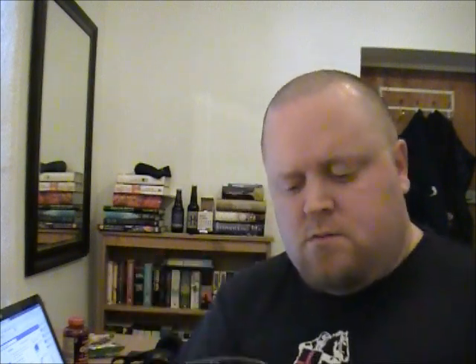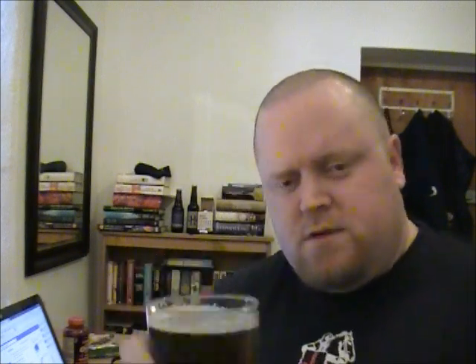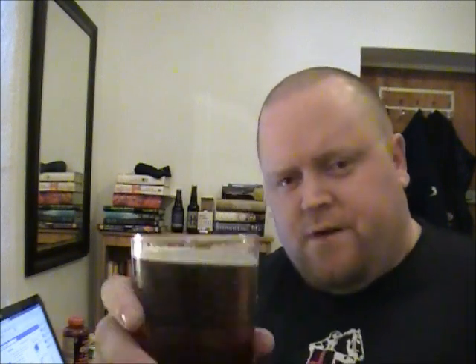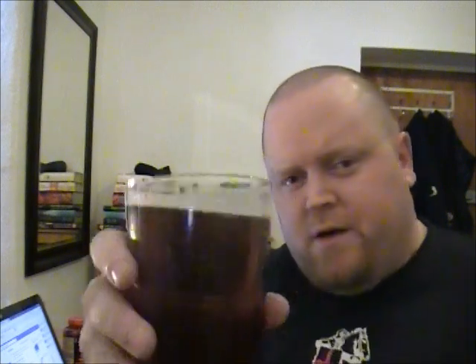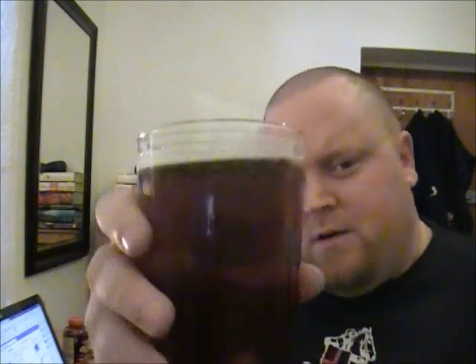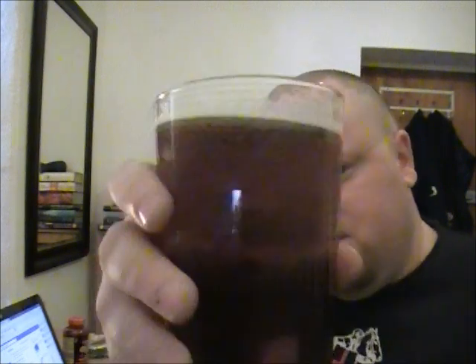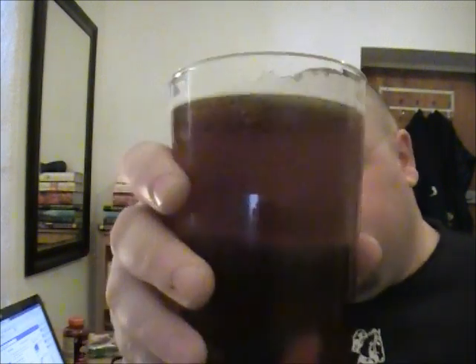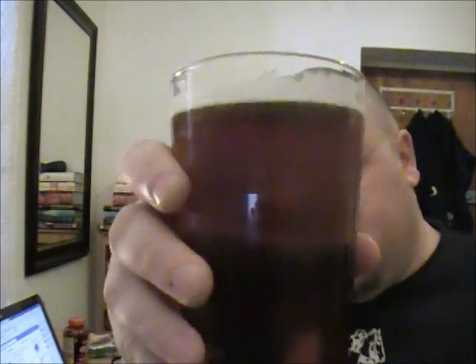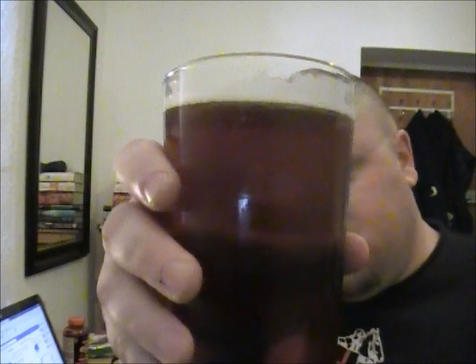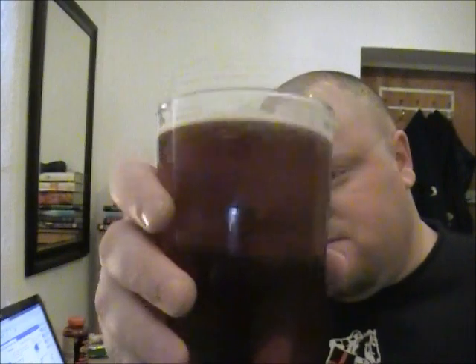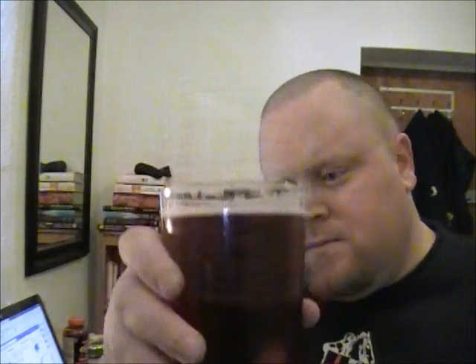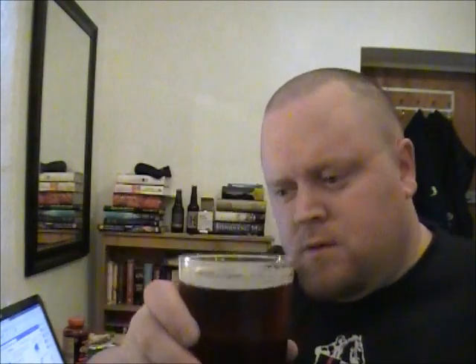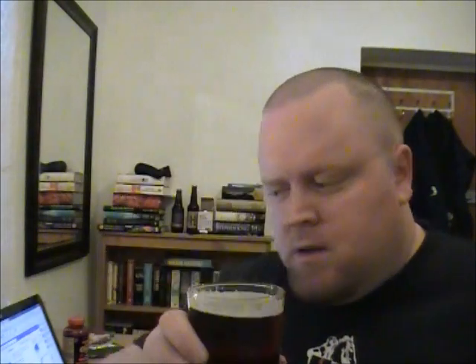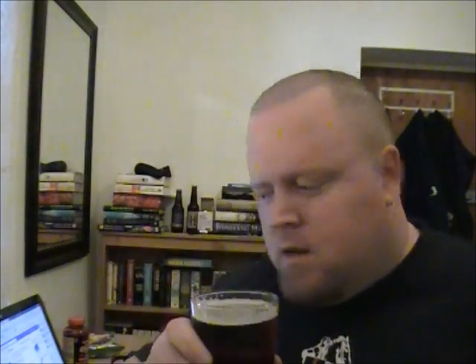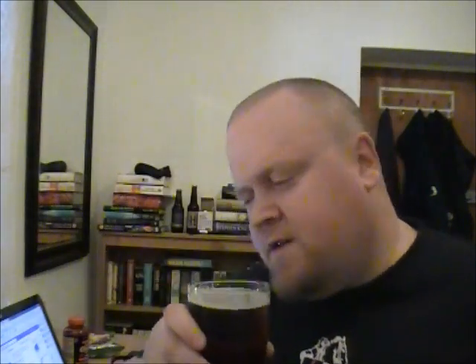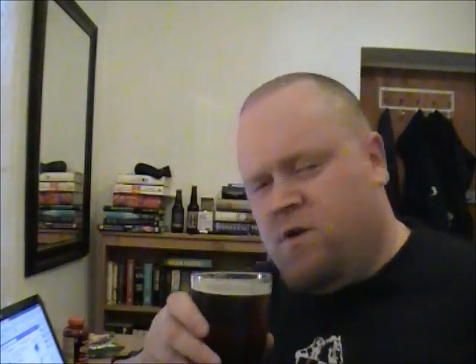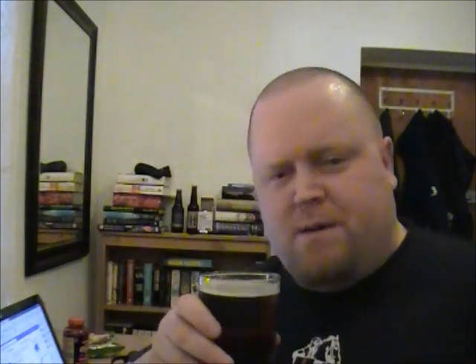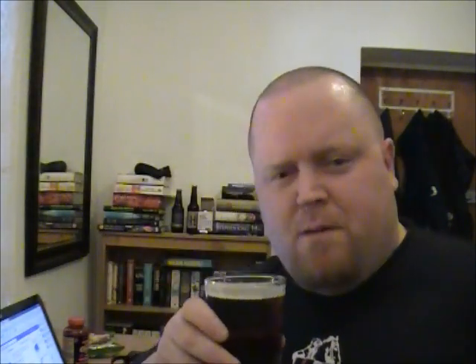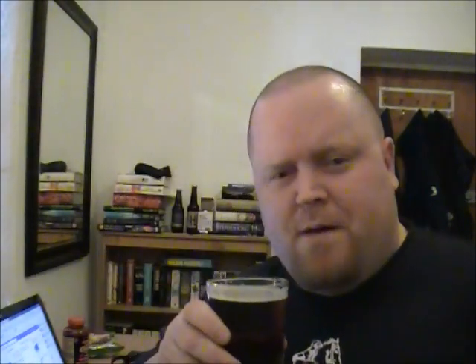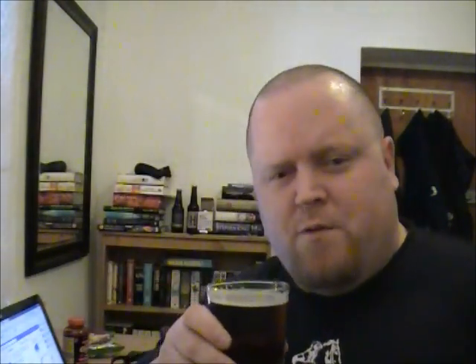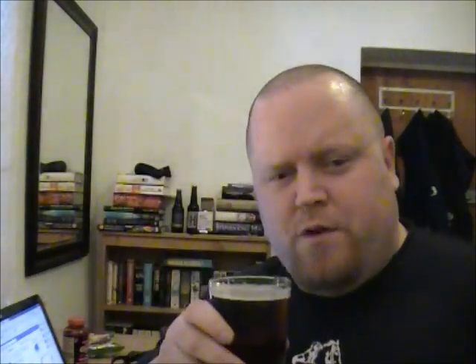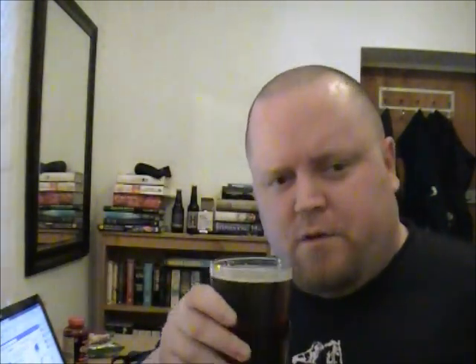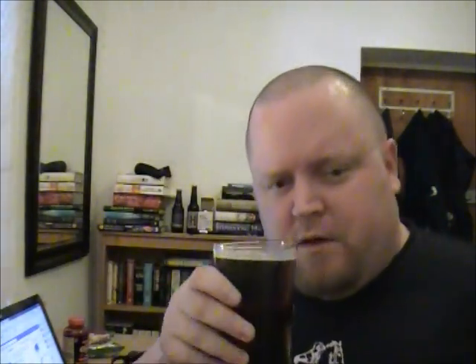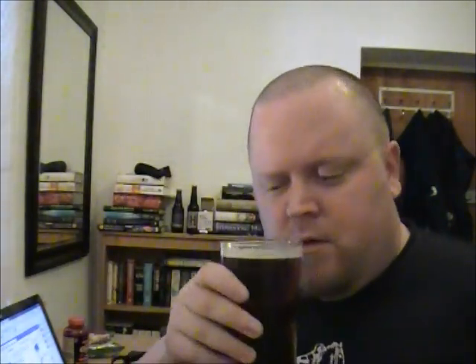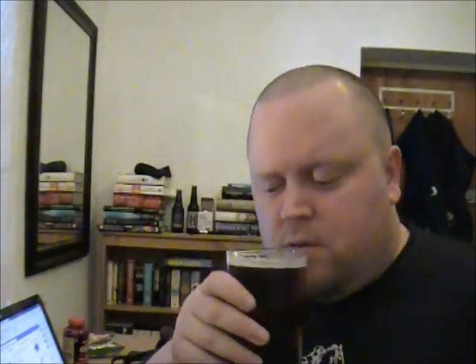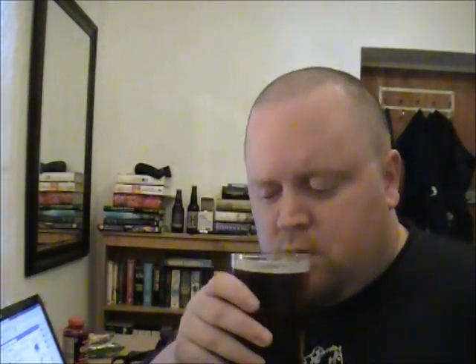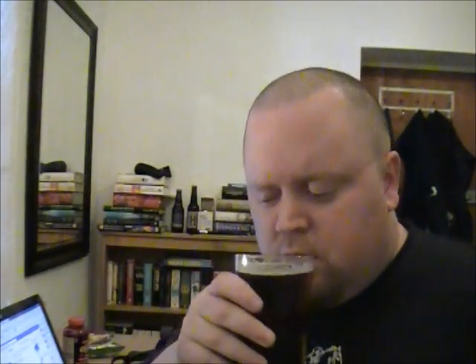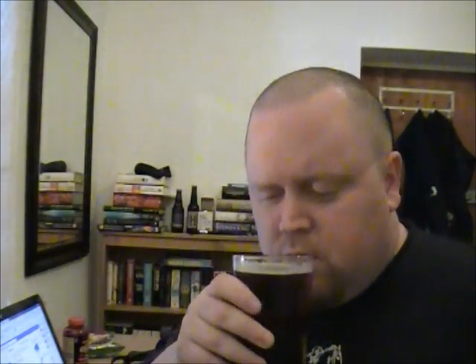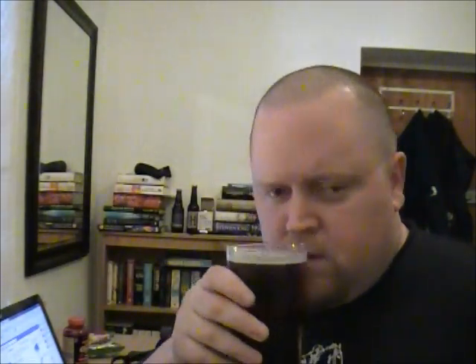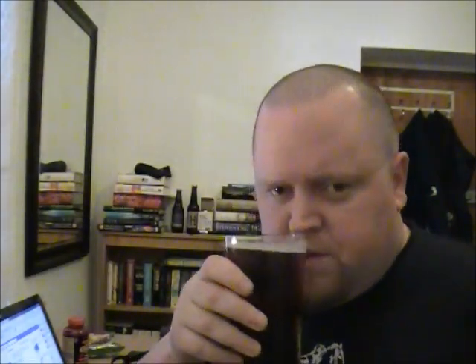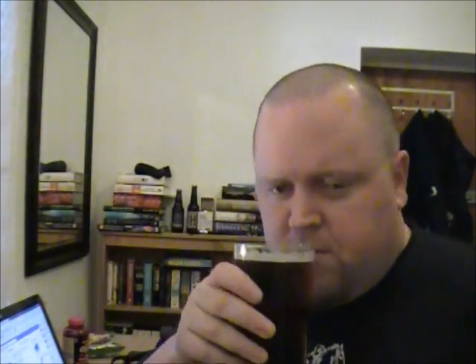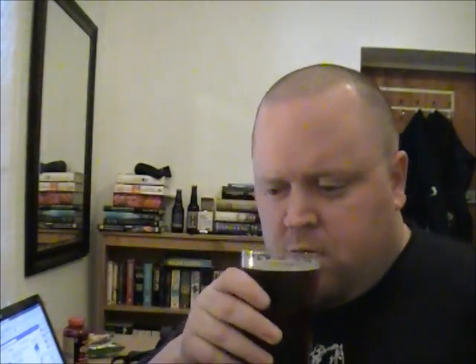Let's give it a go — cheers guys. It only cost about £1.40 as well, so nice cheap one.